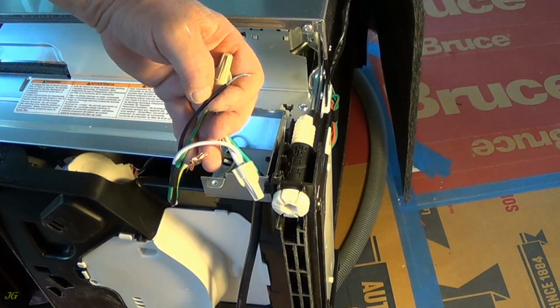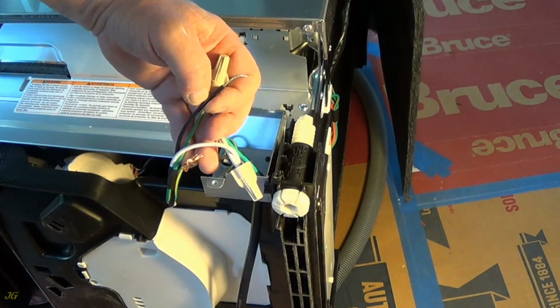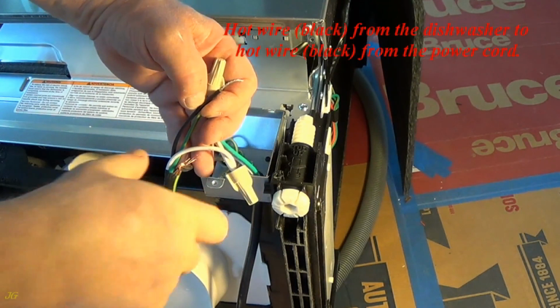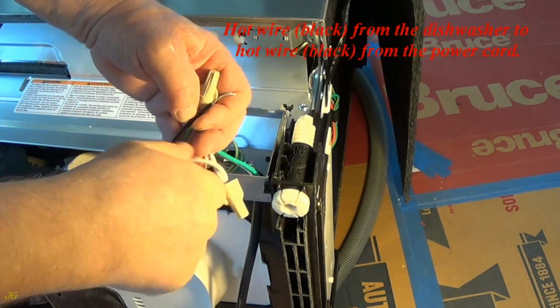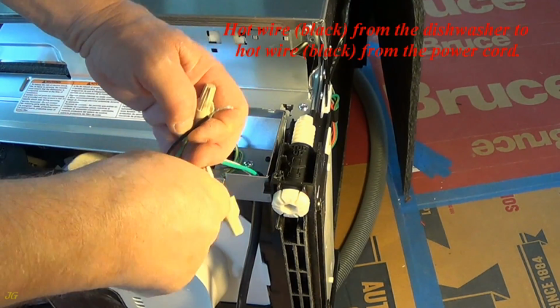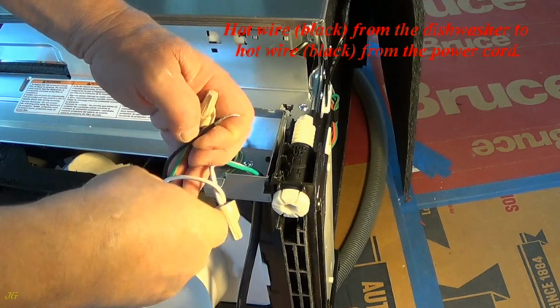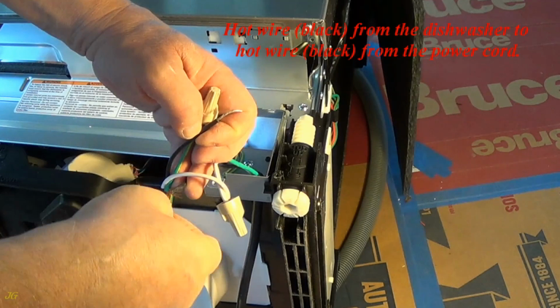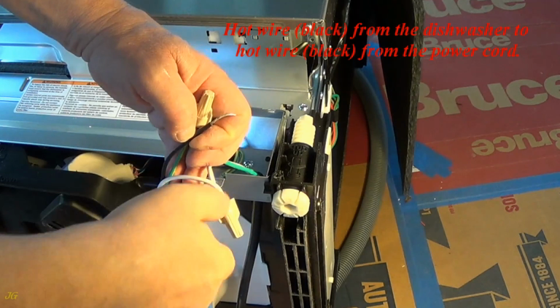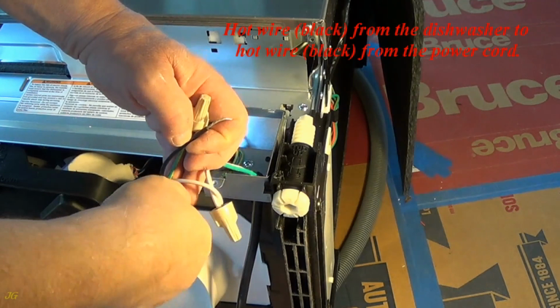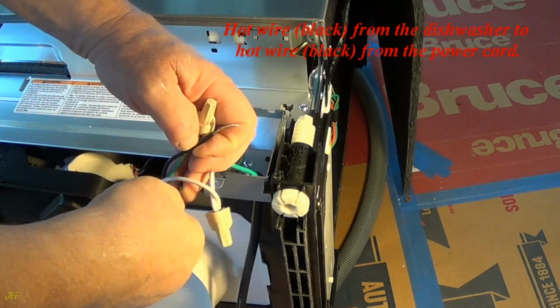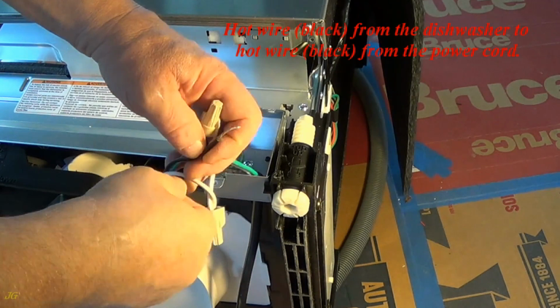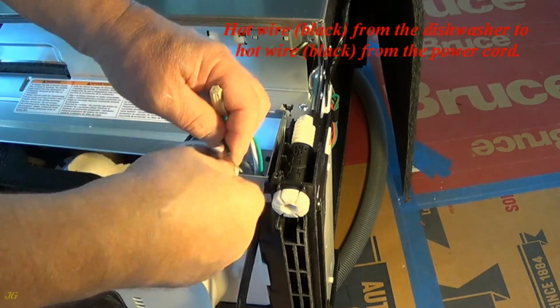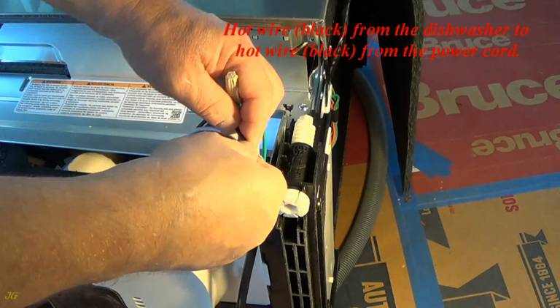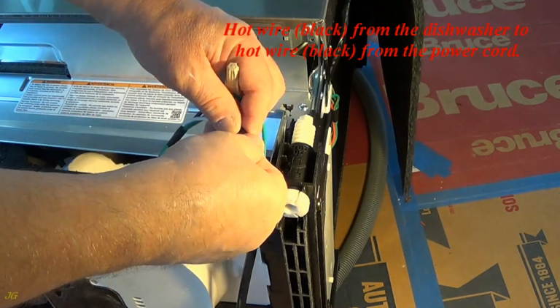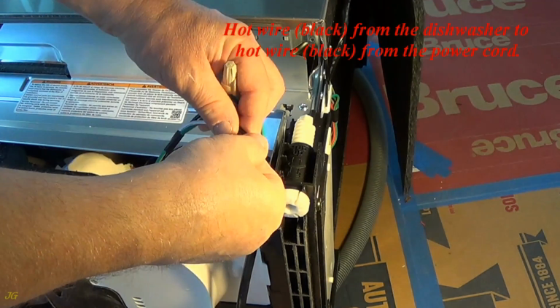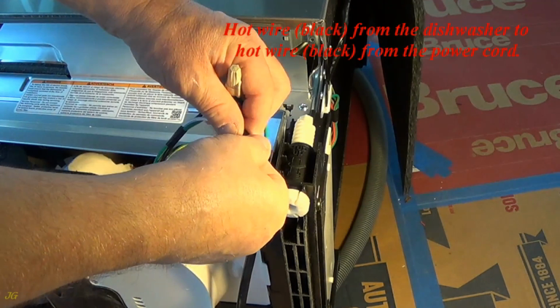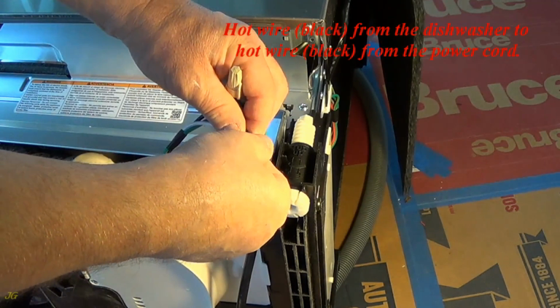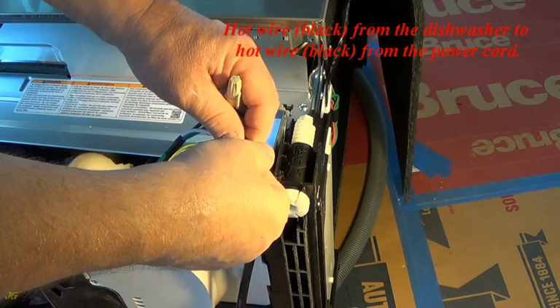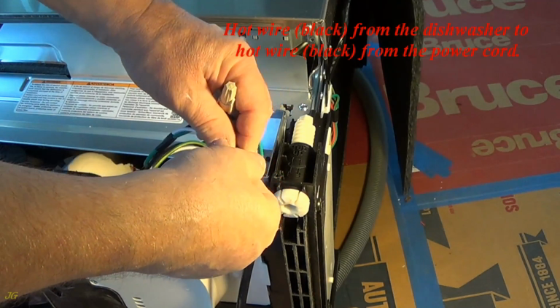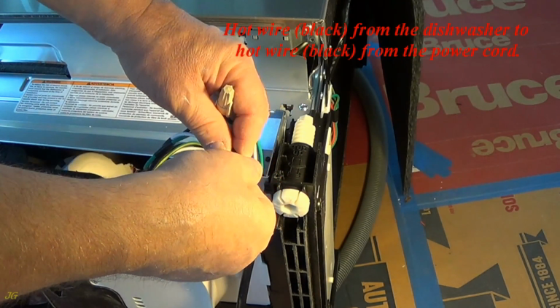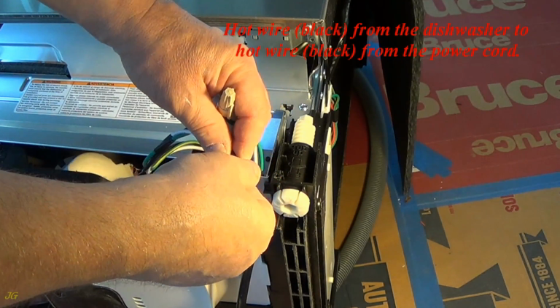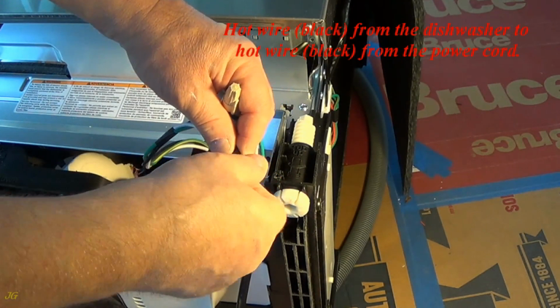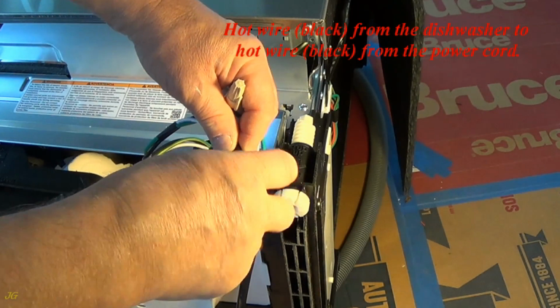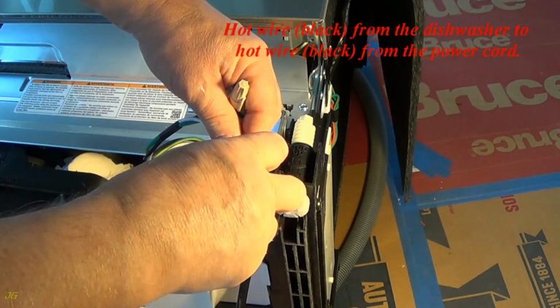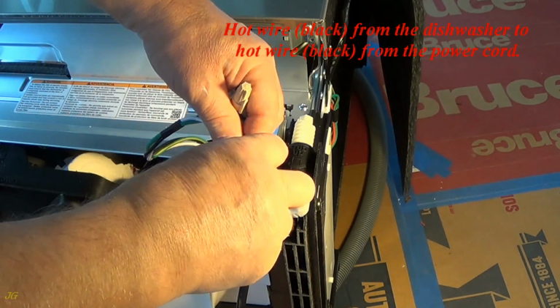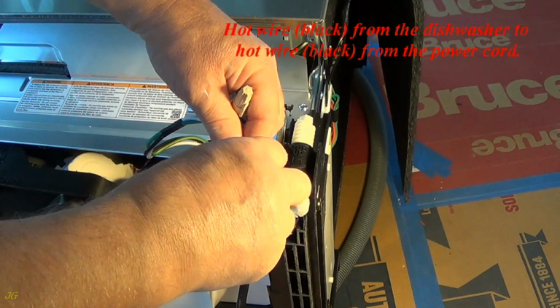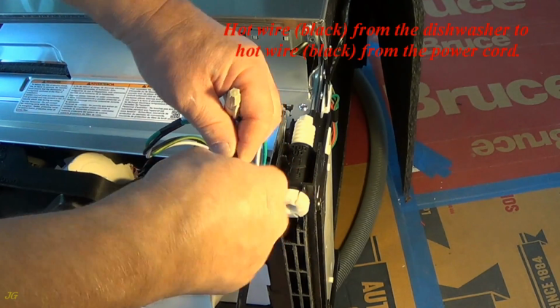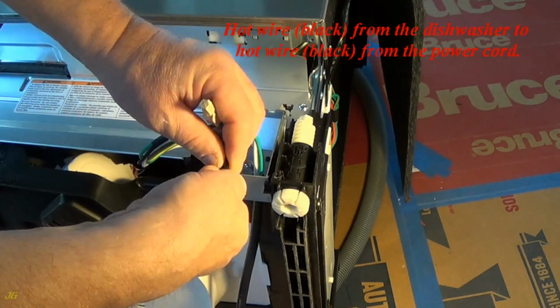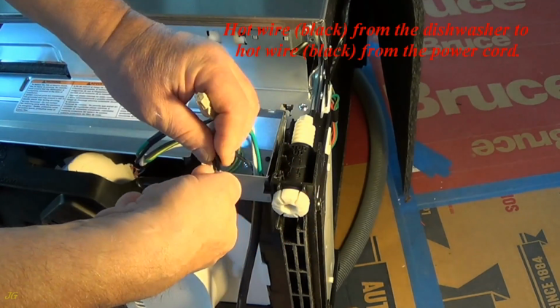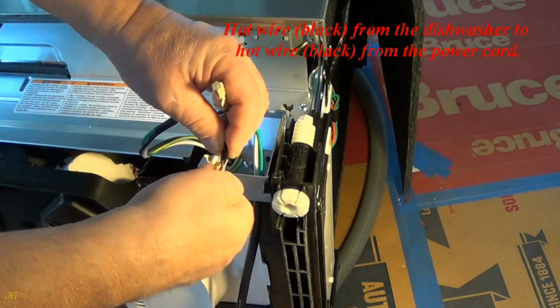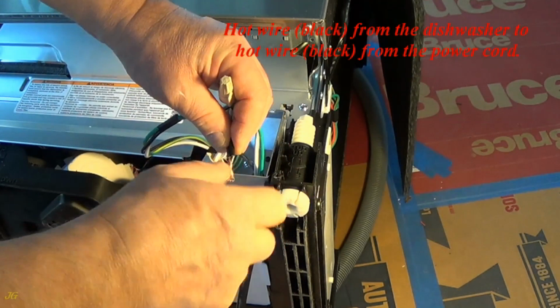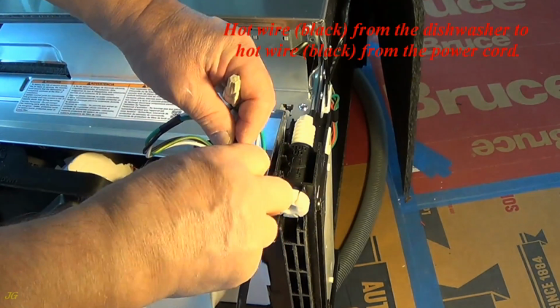Hot wire, black, from the dishwasher to hot wire, black, from the power cord.